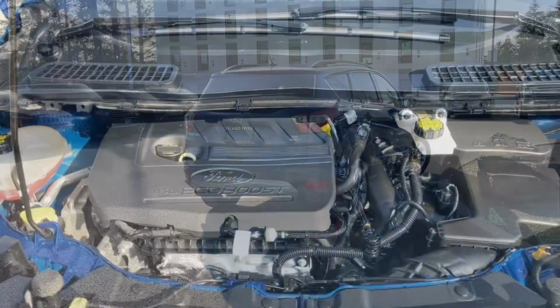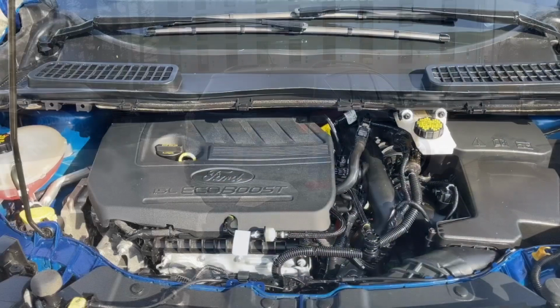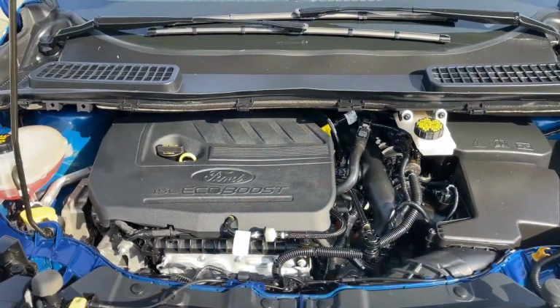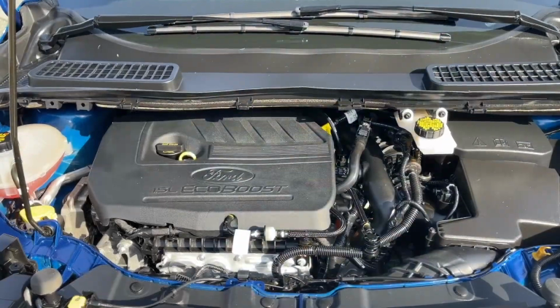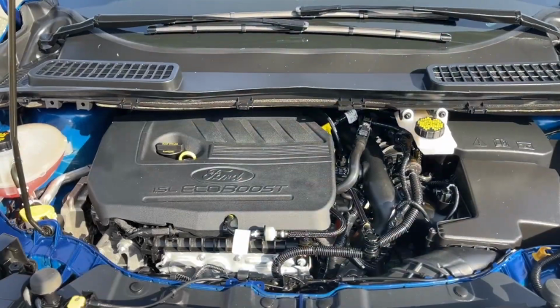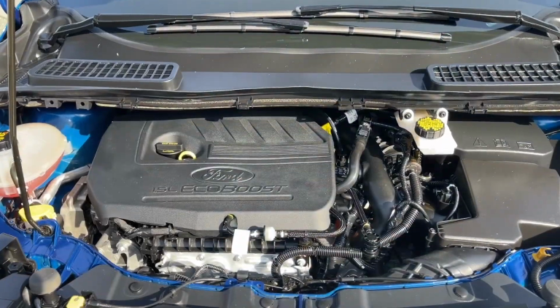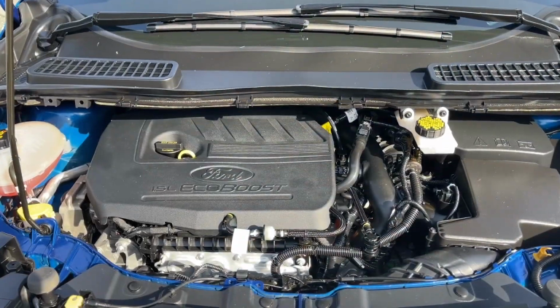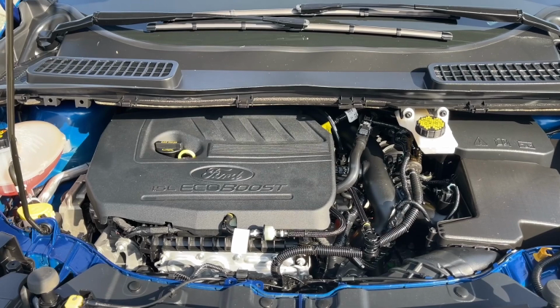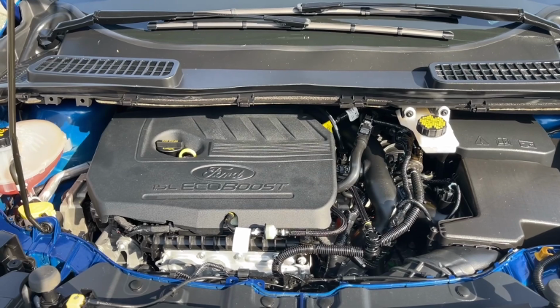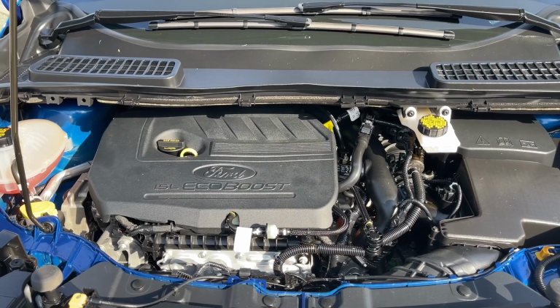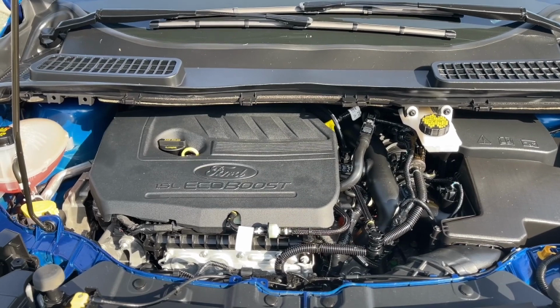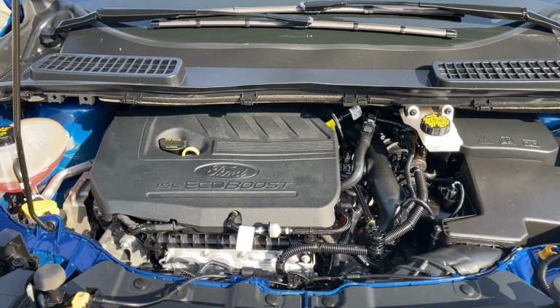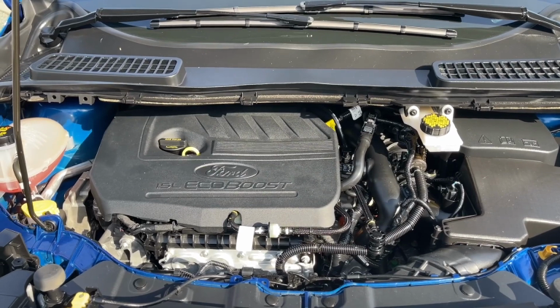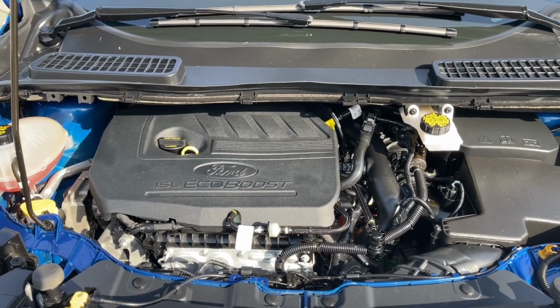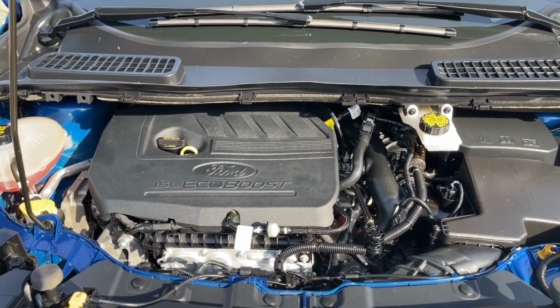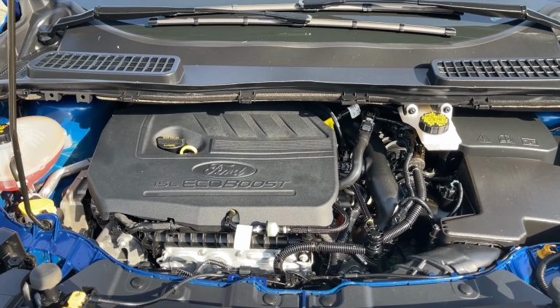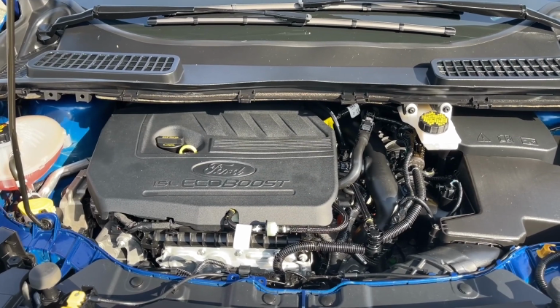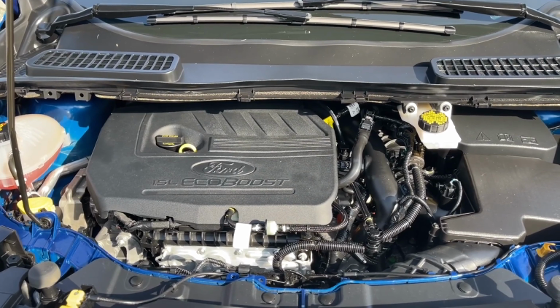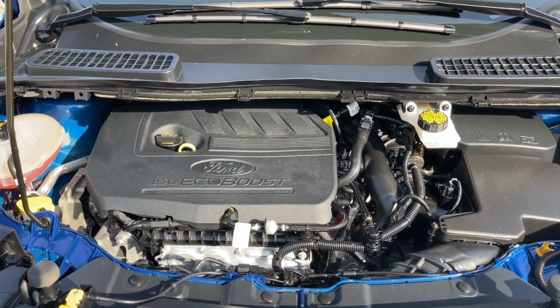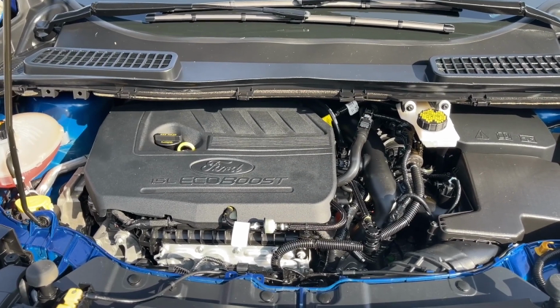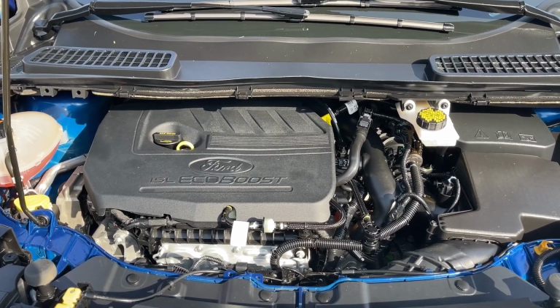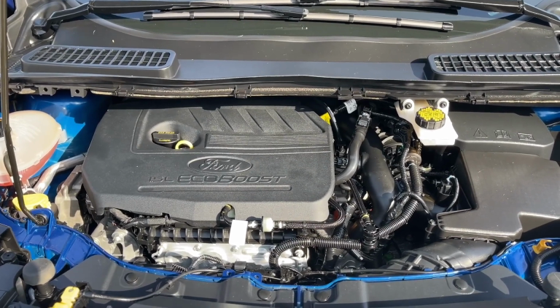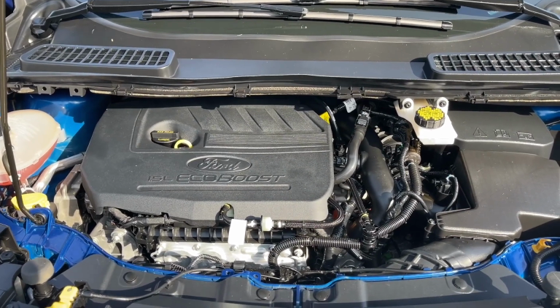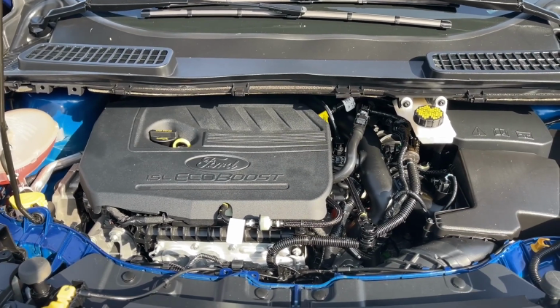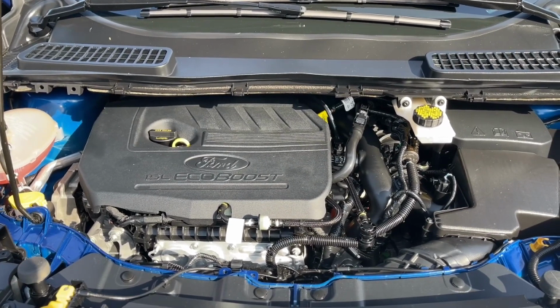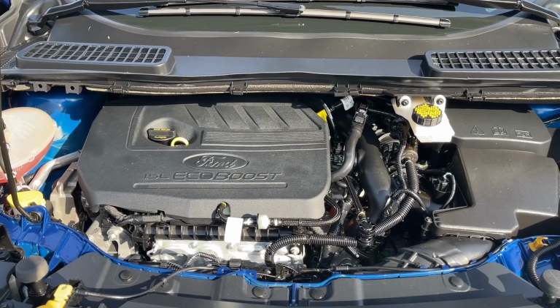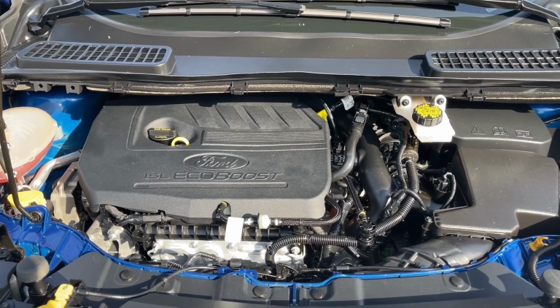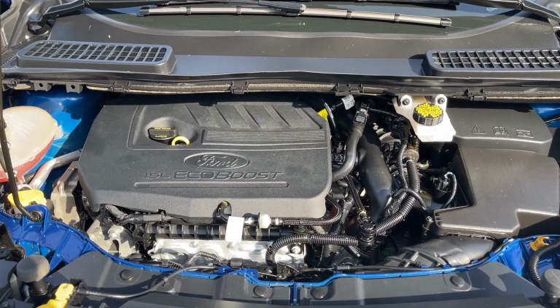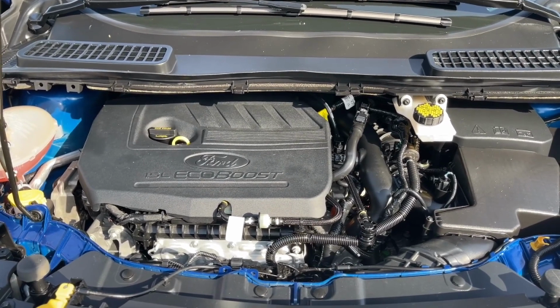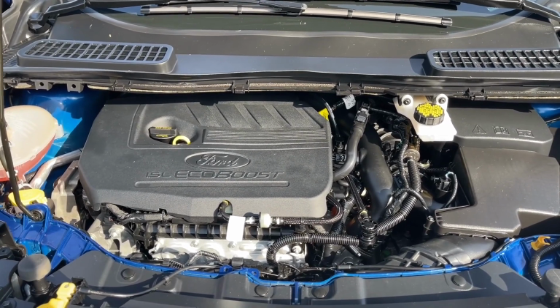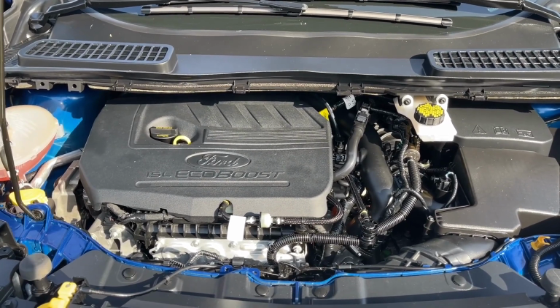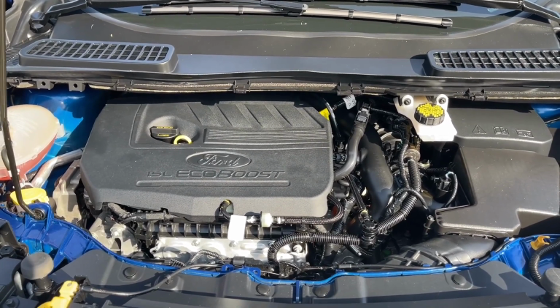This is a 1.5 litre EcoBoost engine paired with an automatic transmission and it's all-wheel drive. Let's have a look inside.